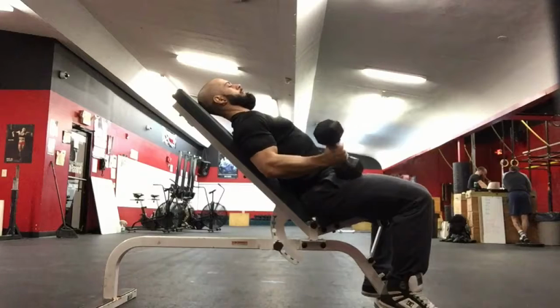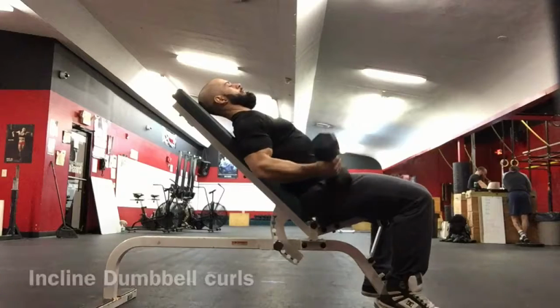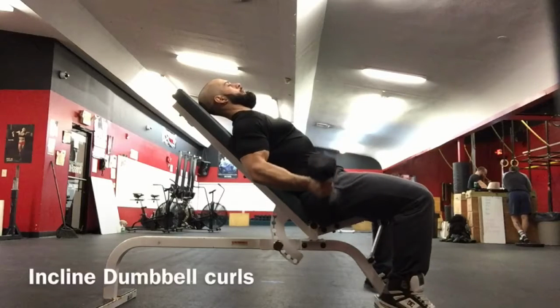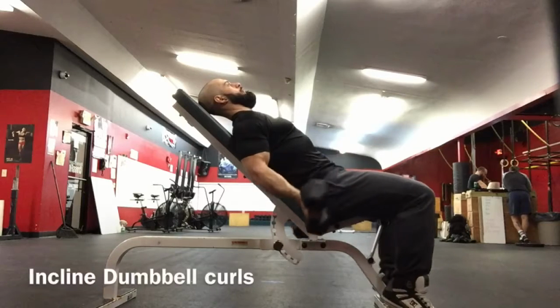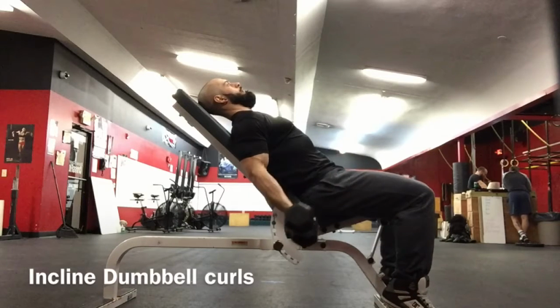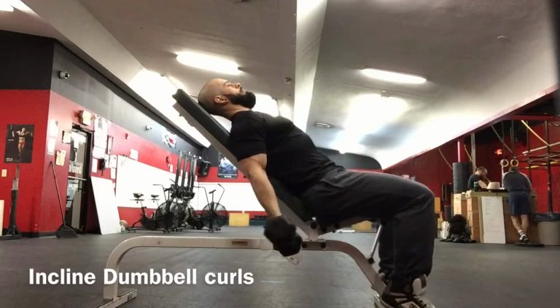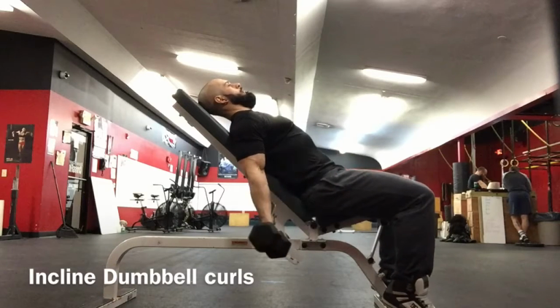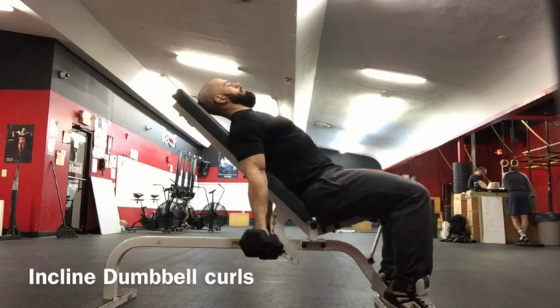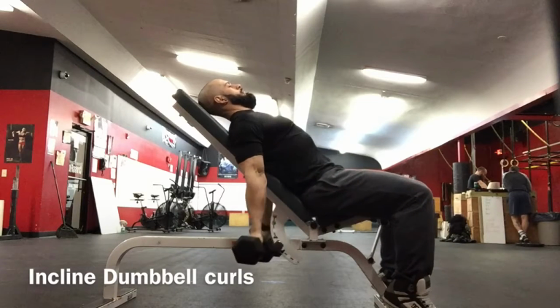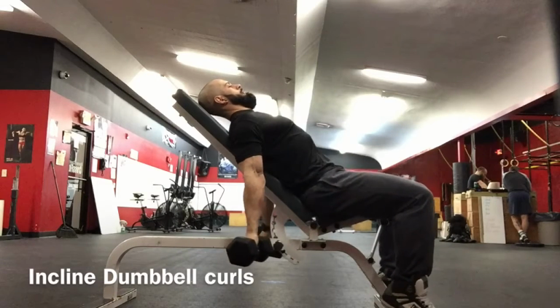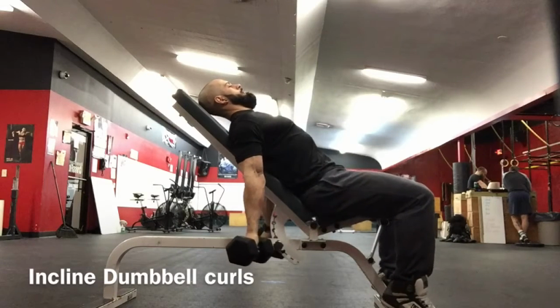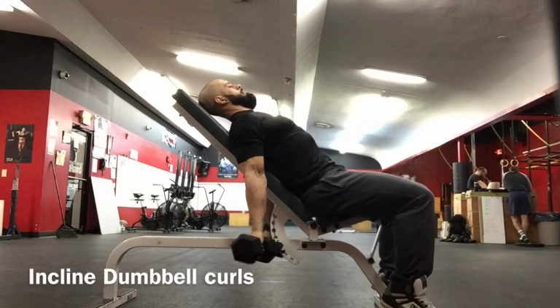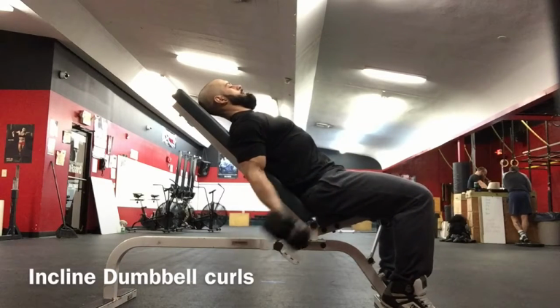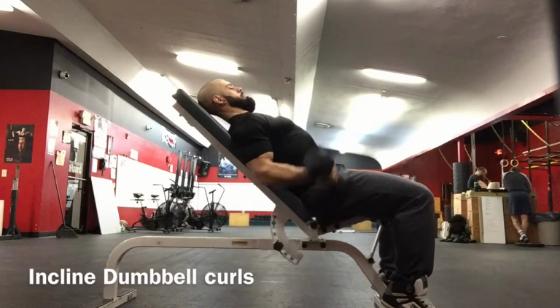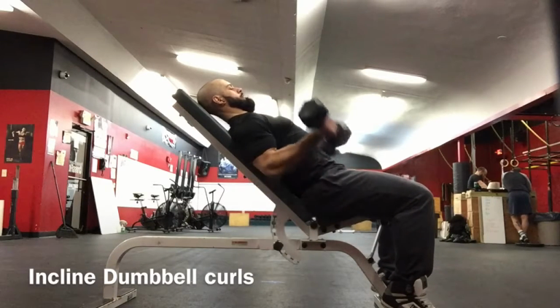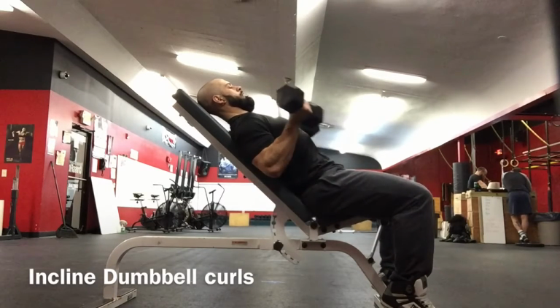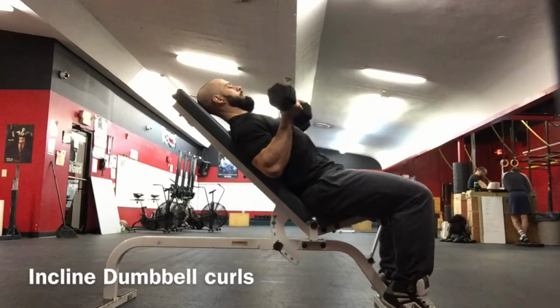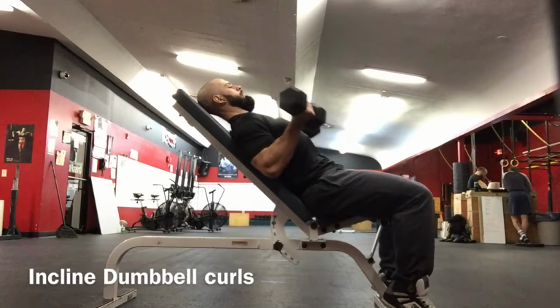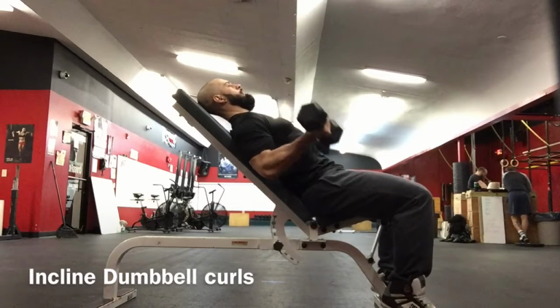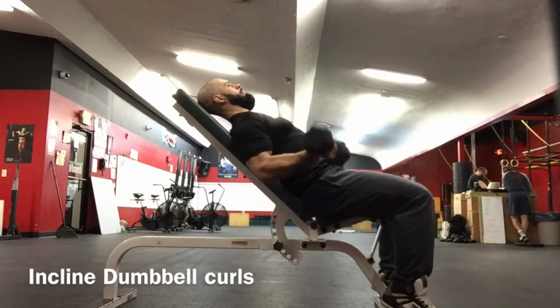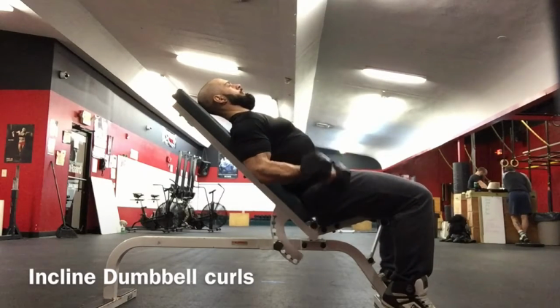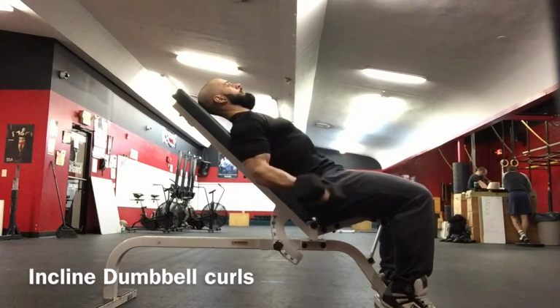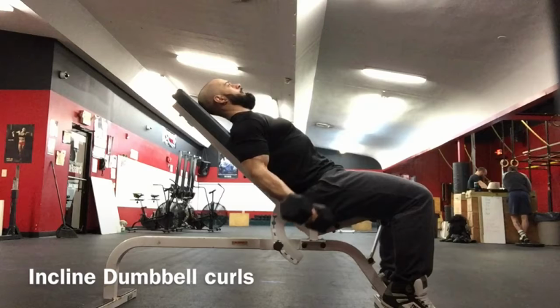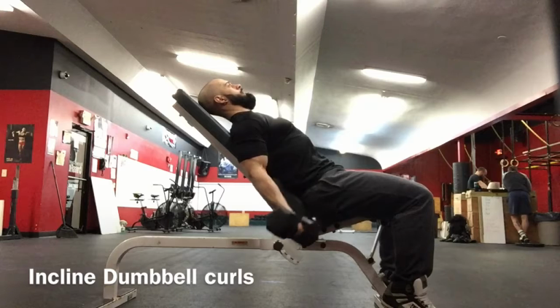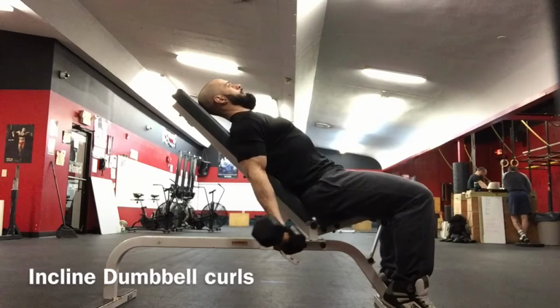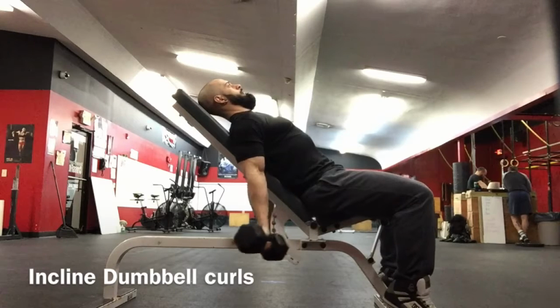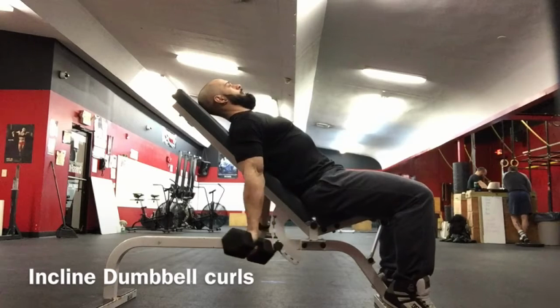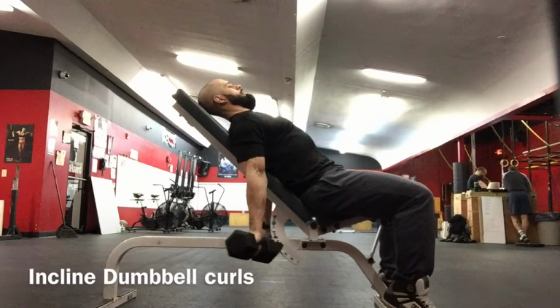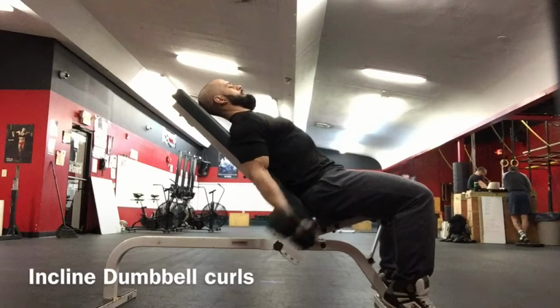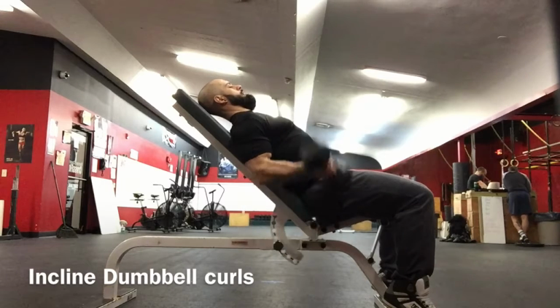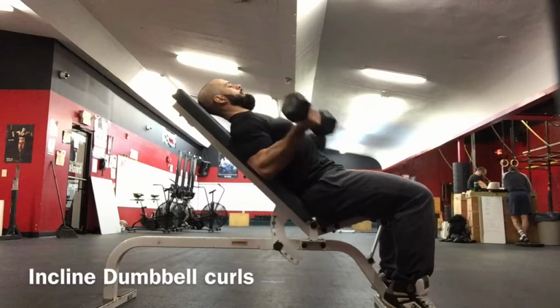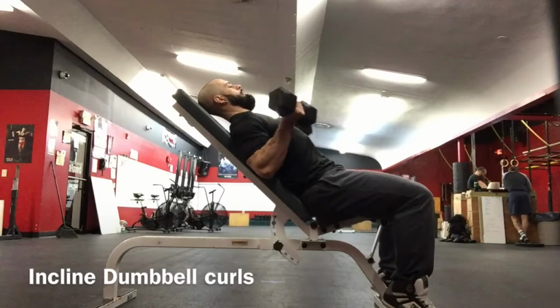Start by choosing dumbbells and a bench that is about 45 degrees. Be careful with this because a little weight goes a long way.